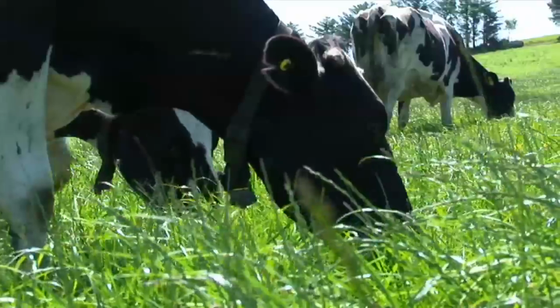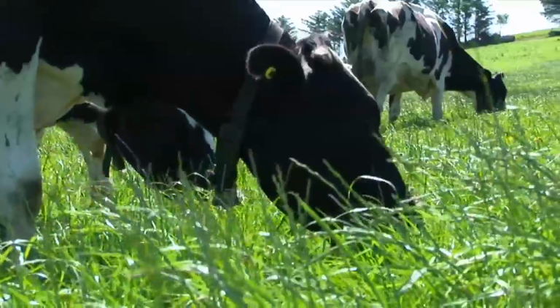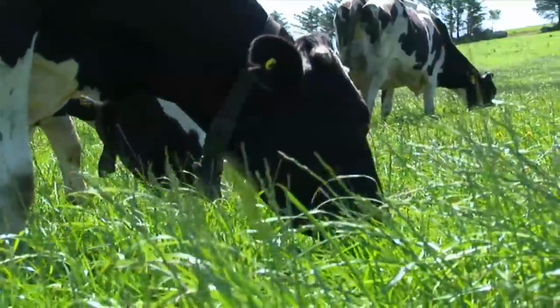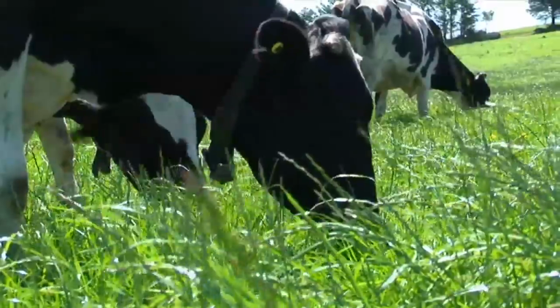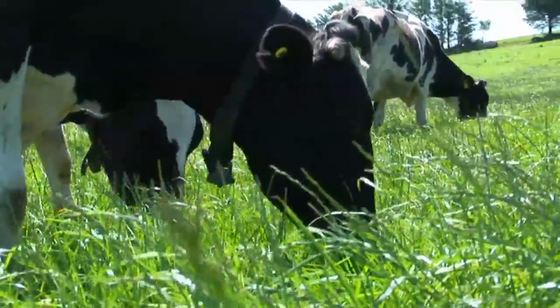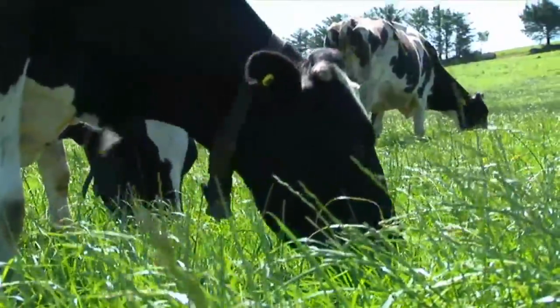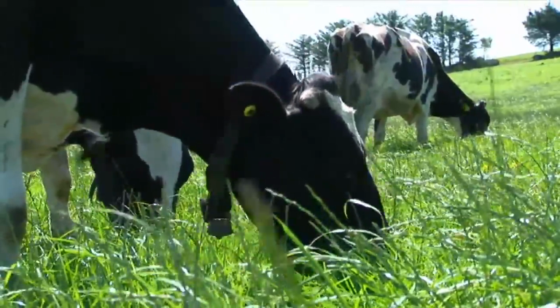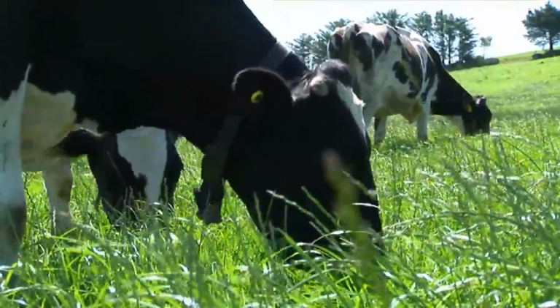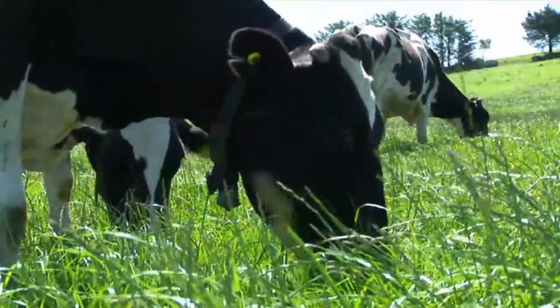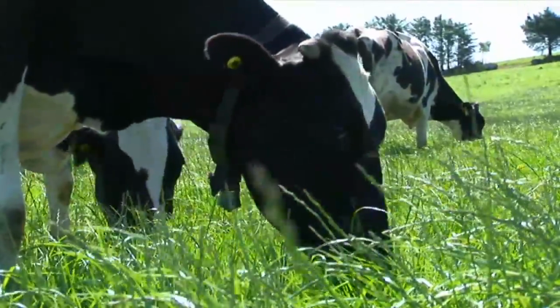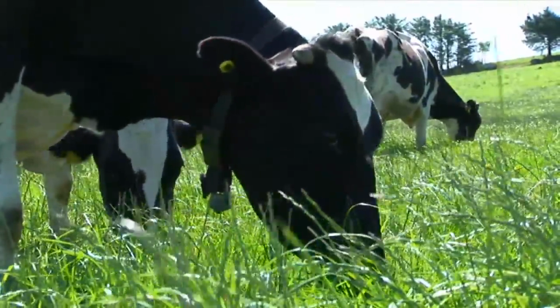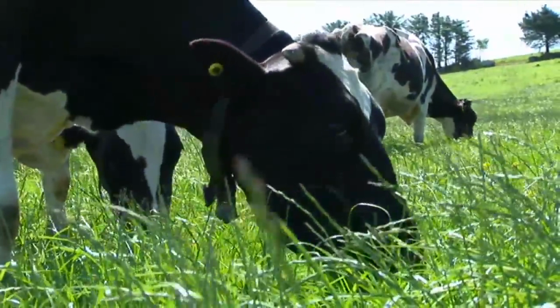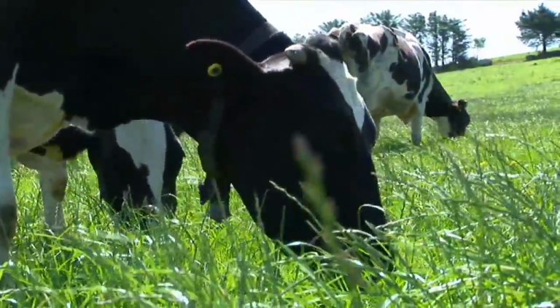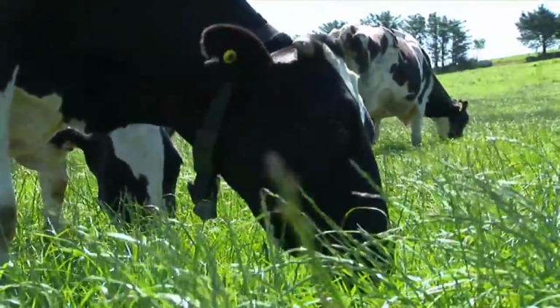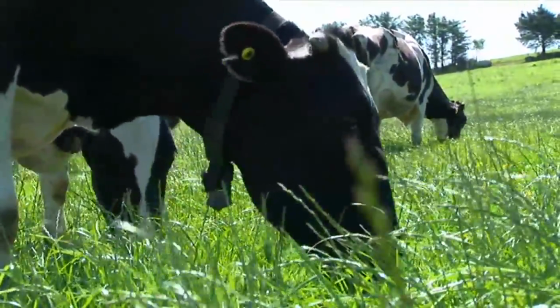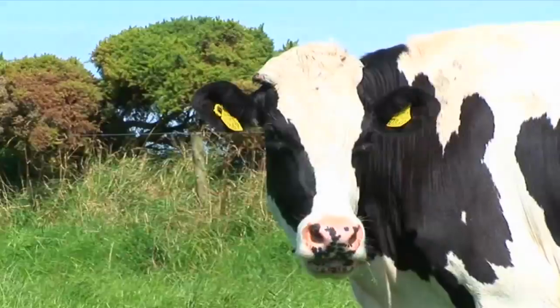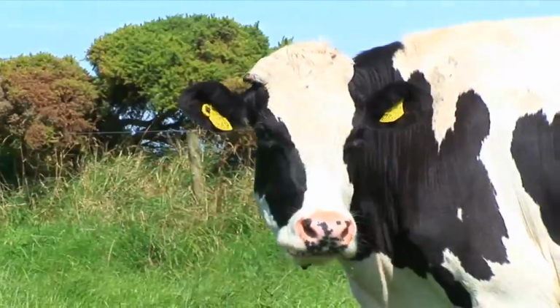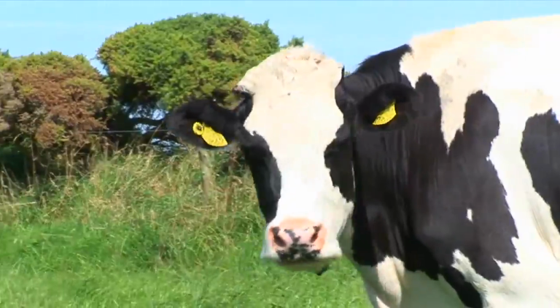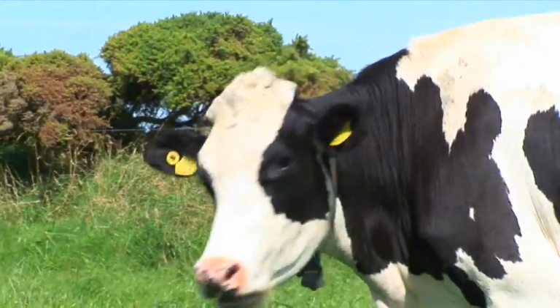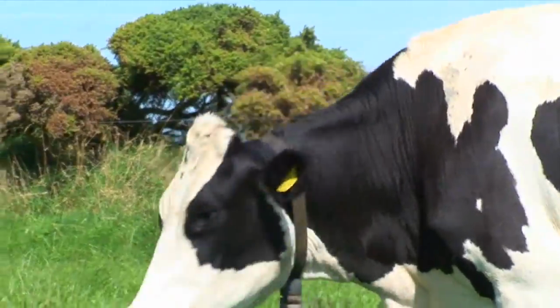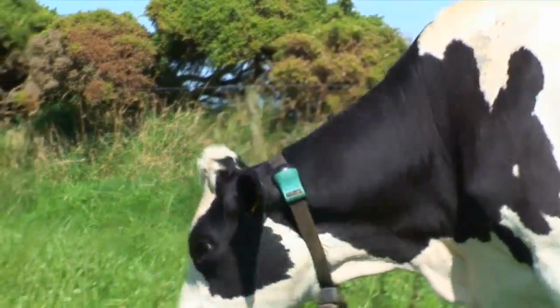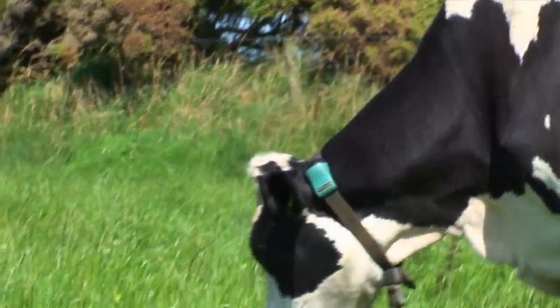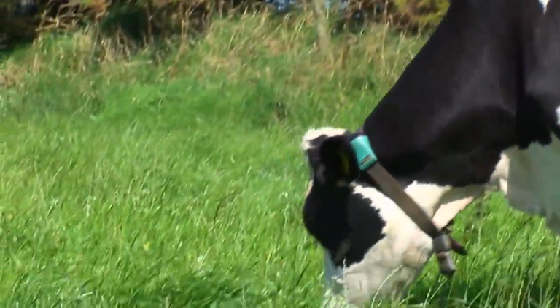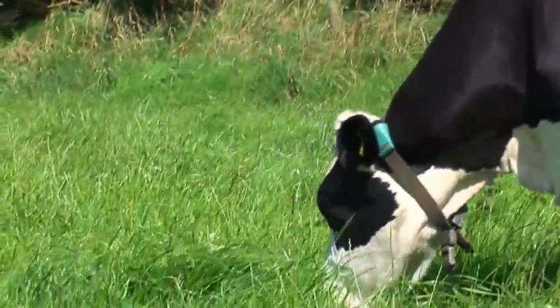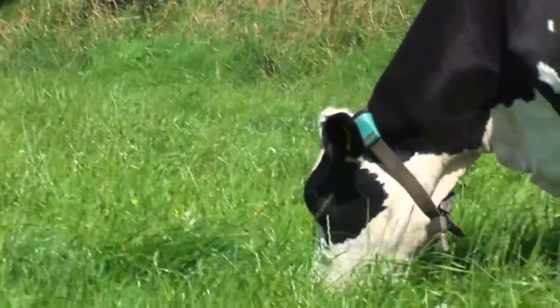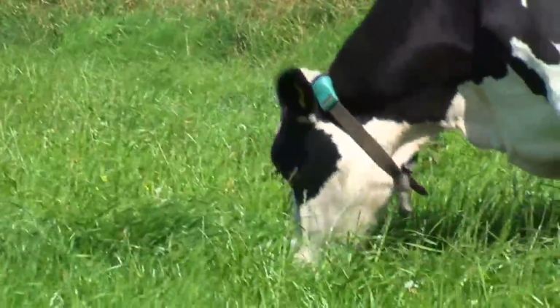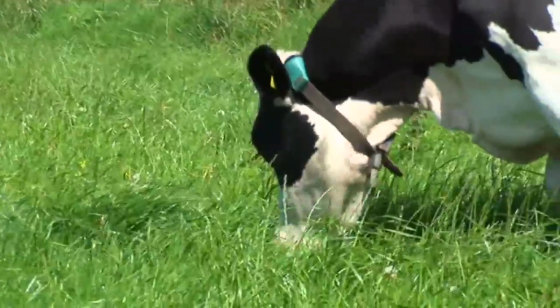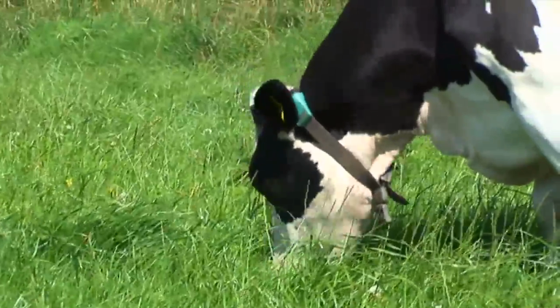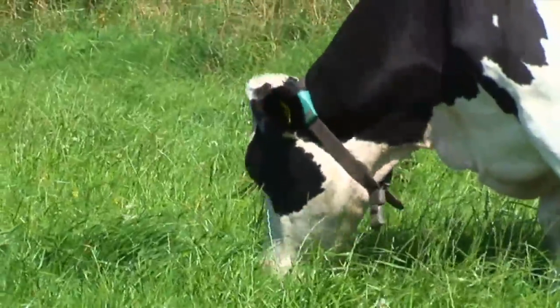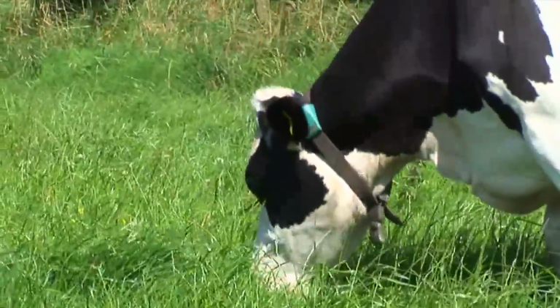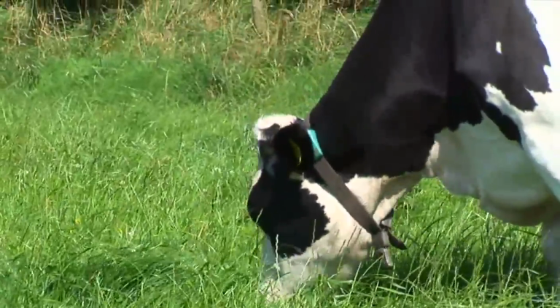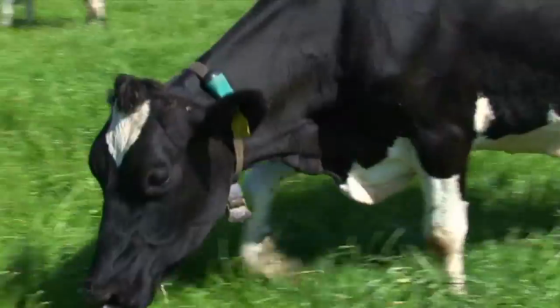Welcome to the Progressive Genetics DVD on Progressive Heat Time — a system that can make a huge difference to the profitability of your enterprise.